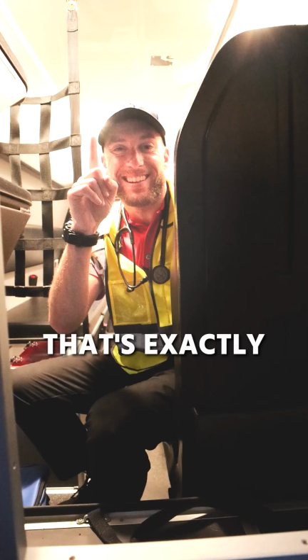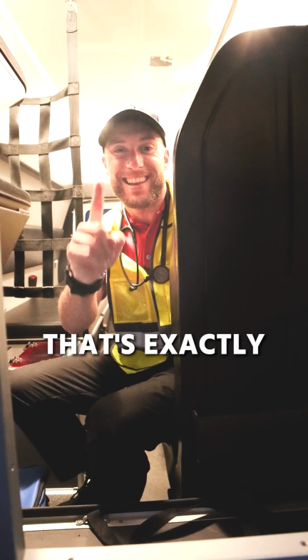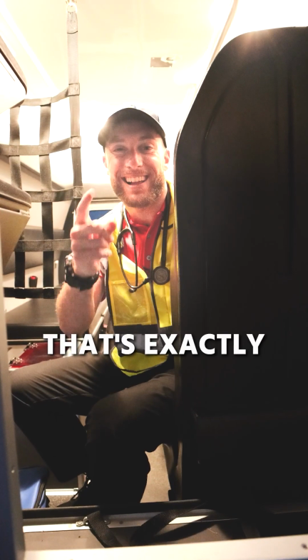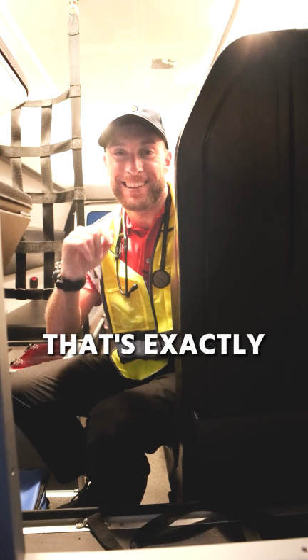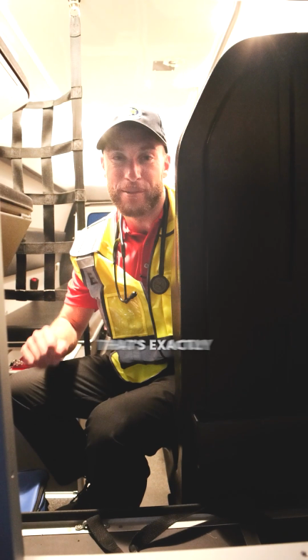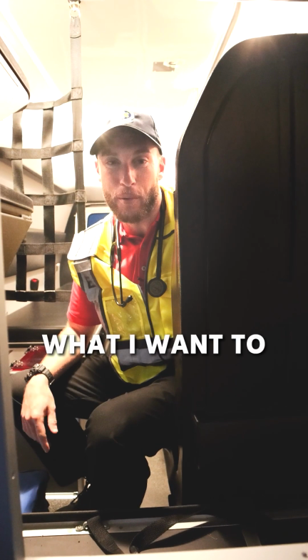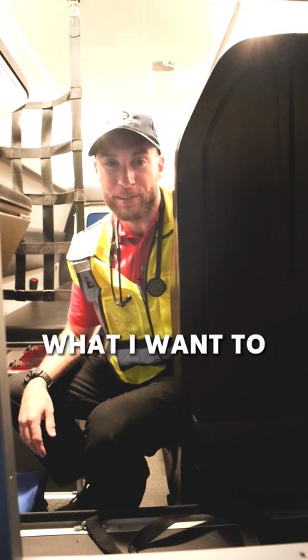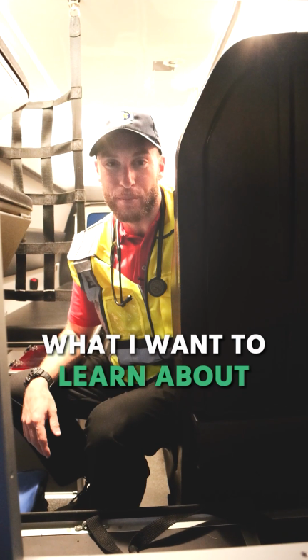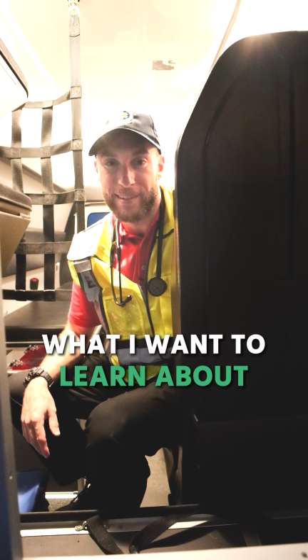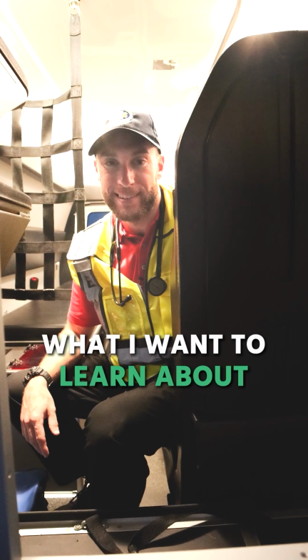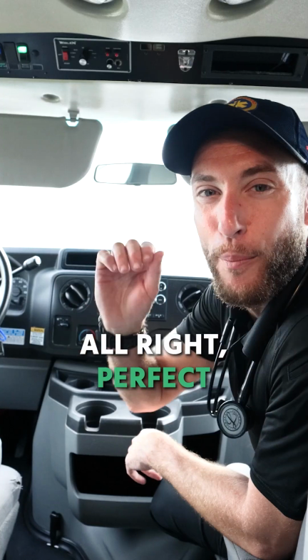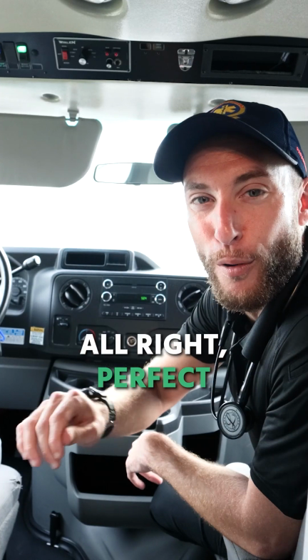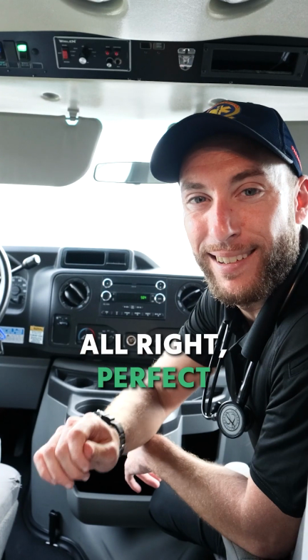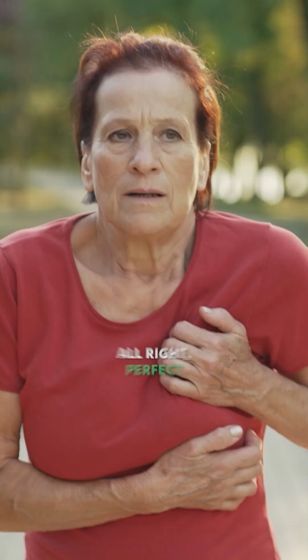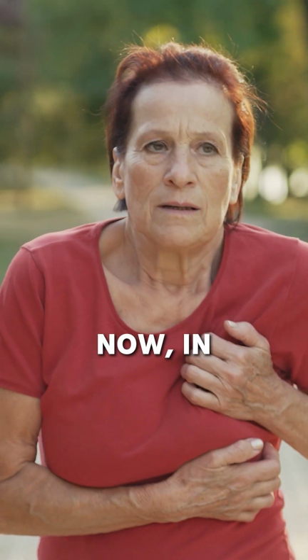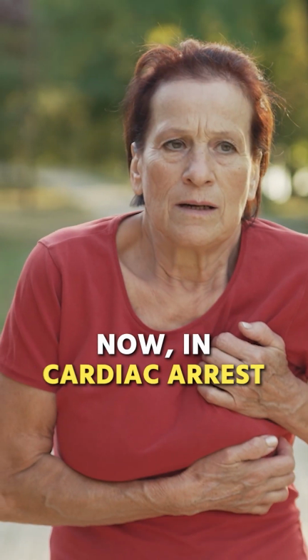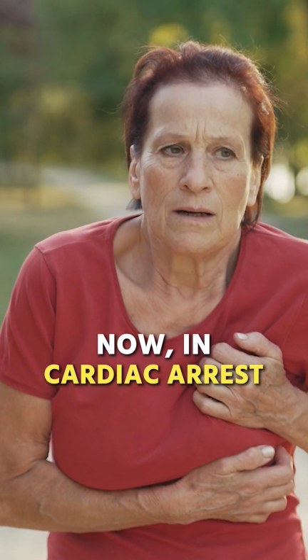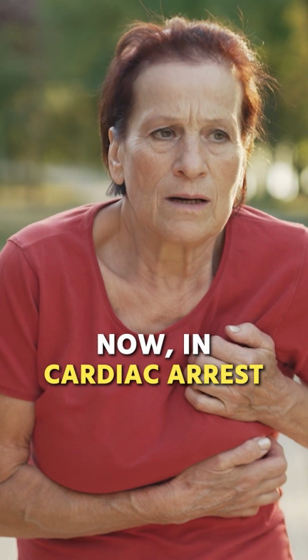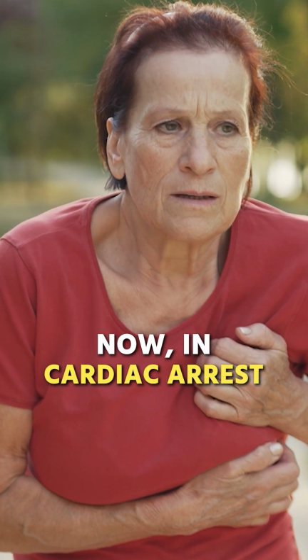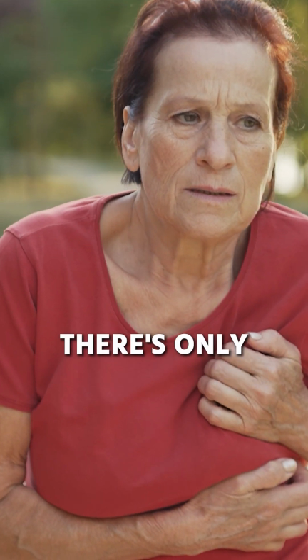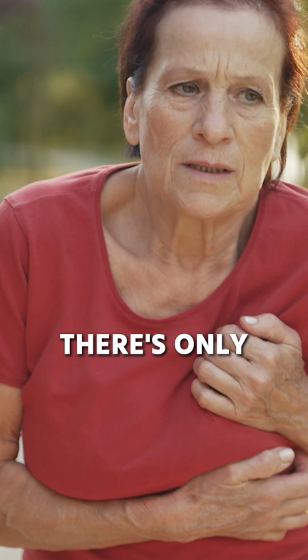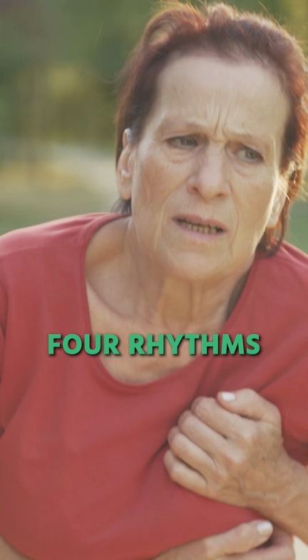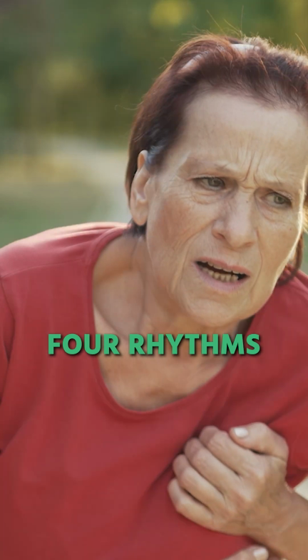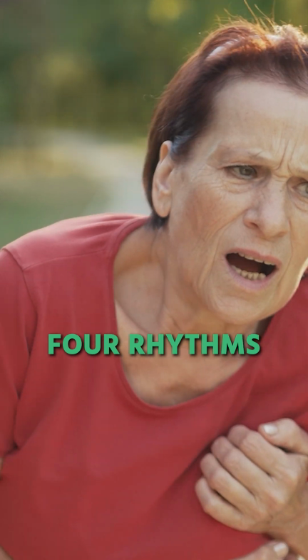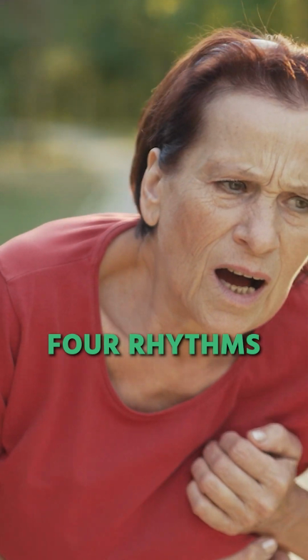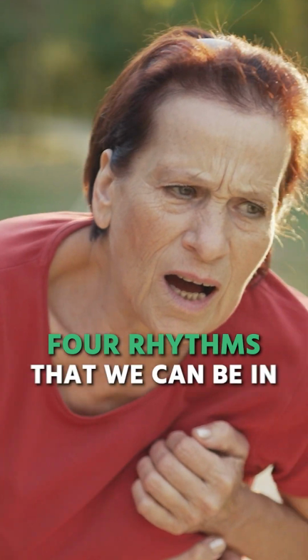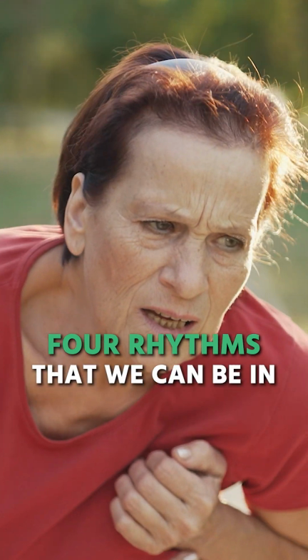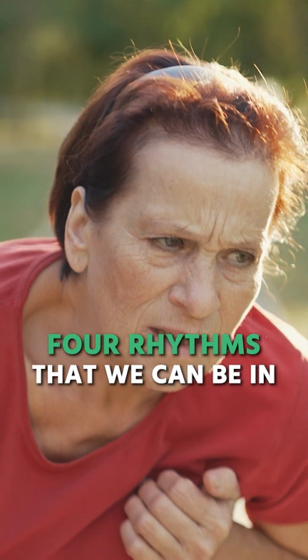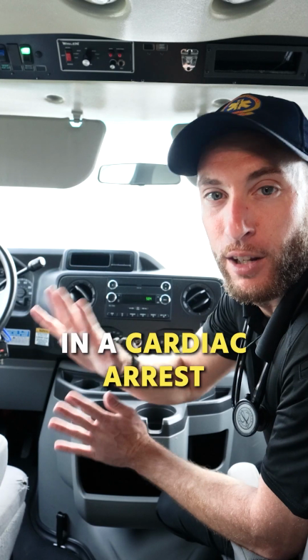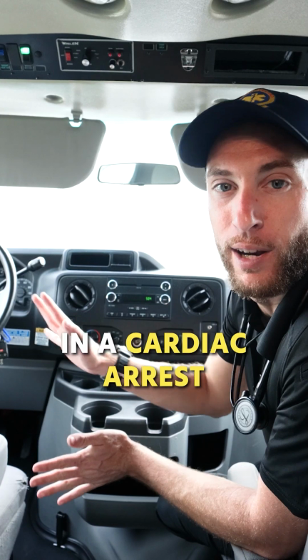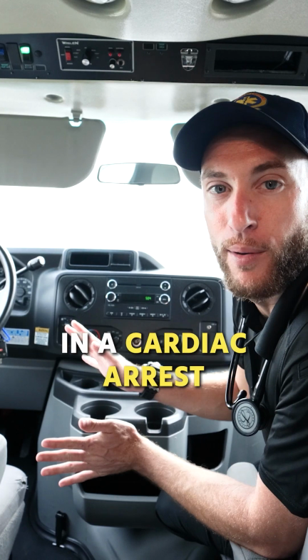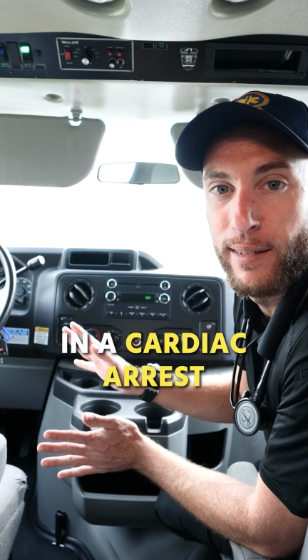That's exactly what I want to learn about. All right, perfect. Now in cardiac arrest, there's only four rhythms that we can be in.